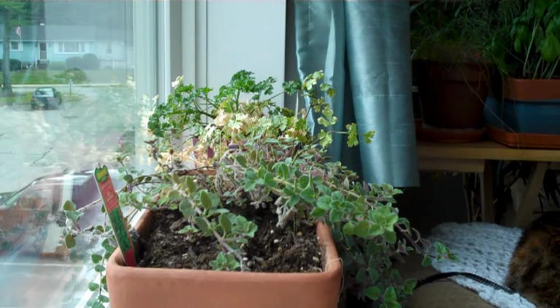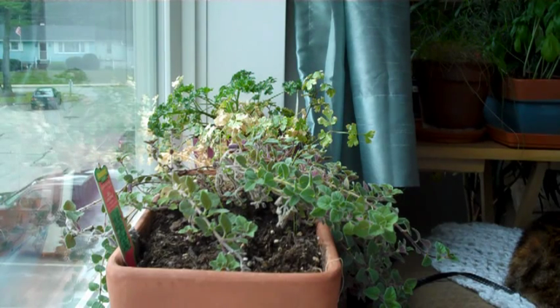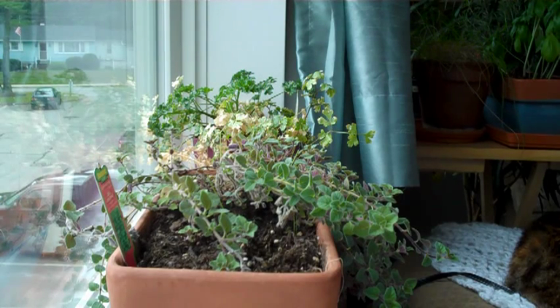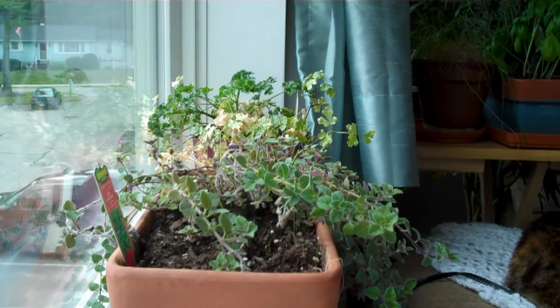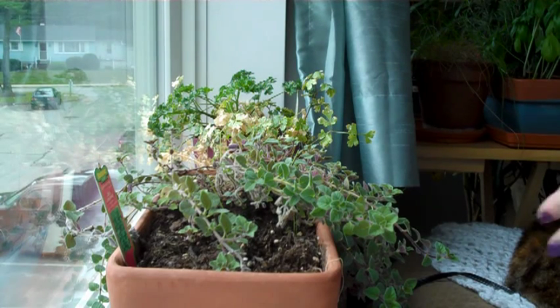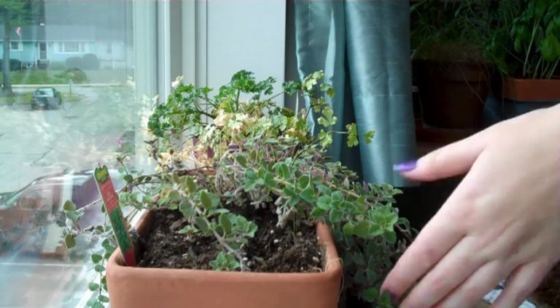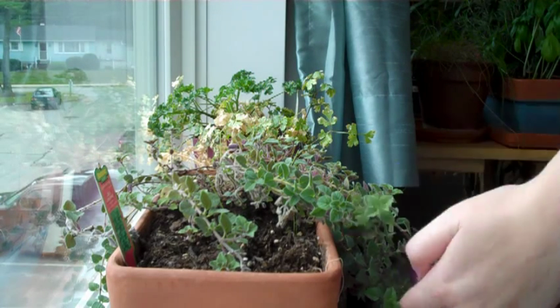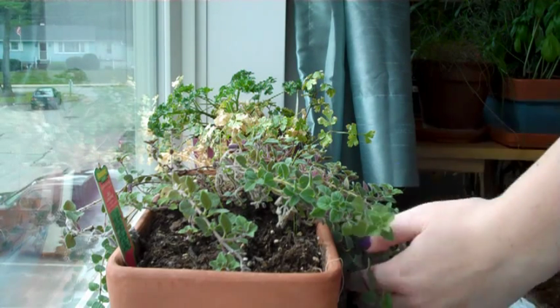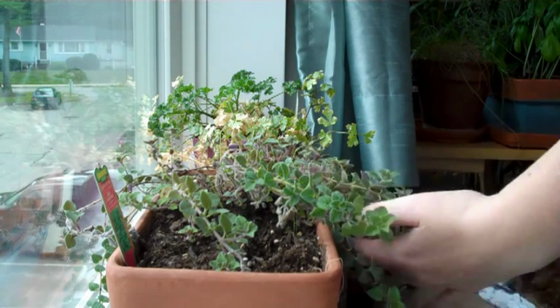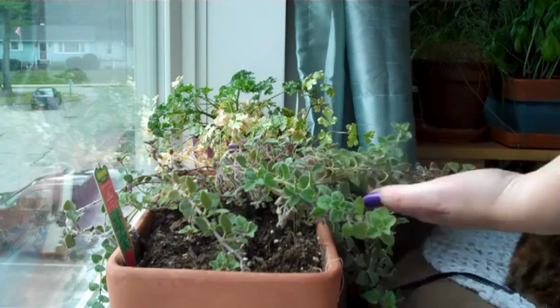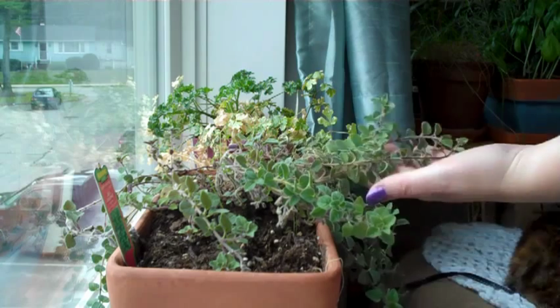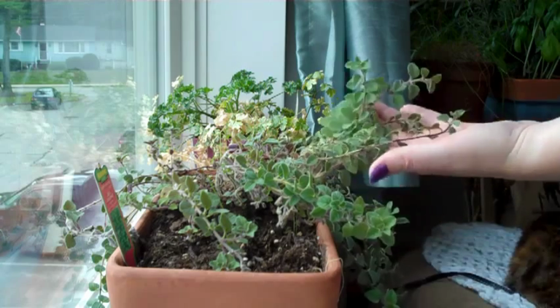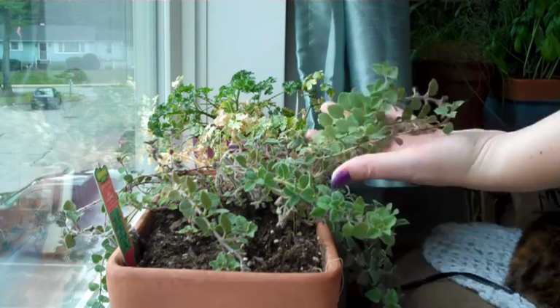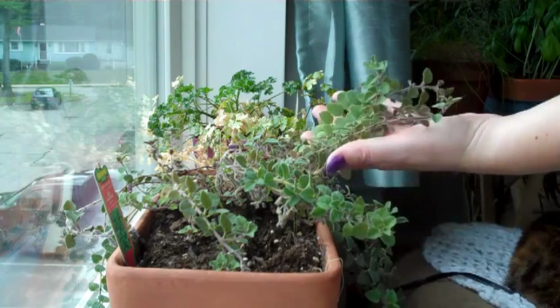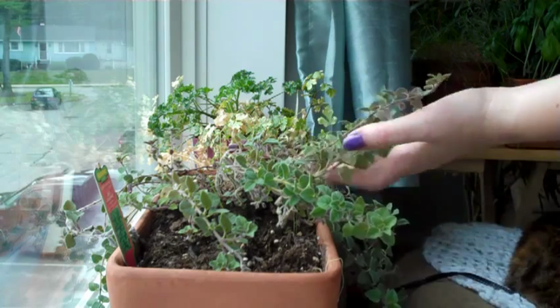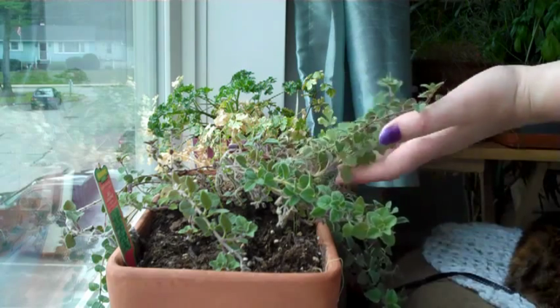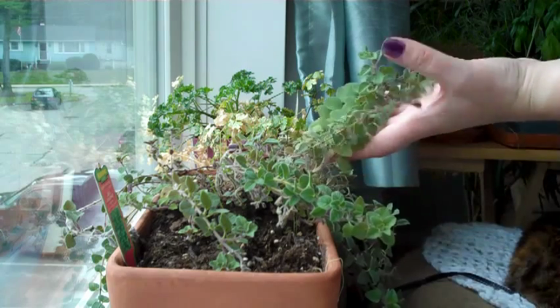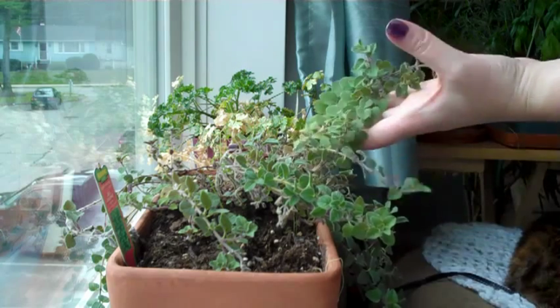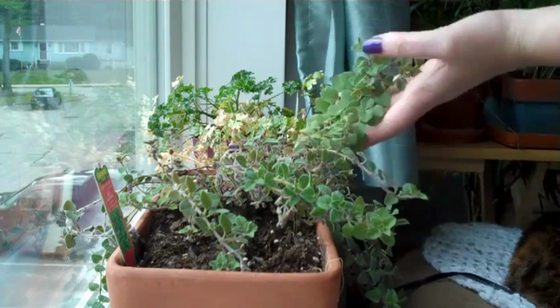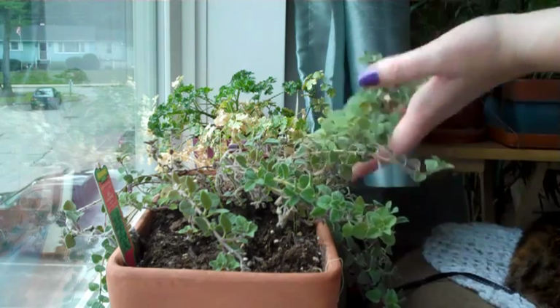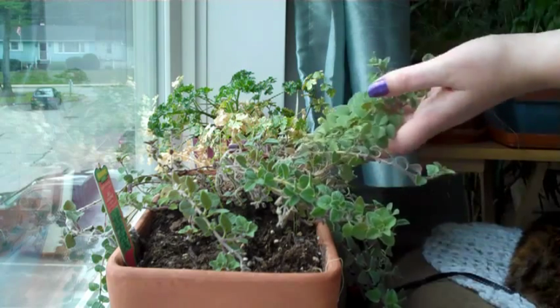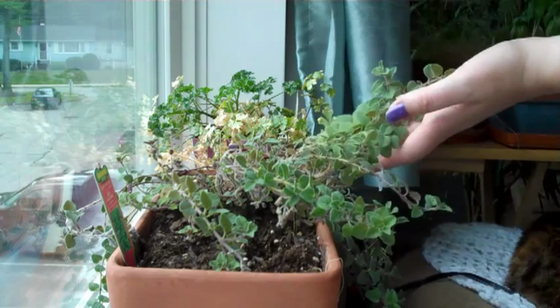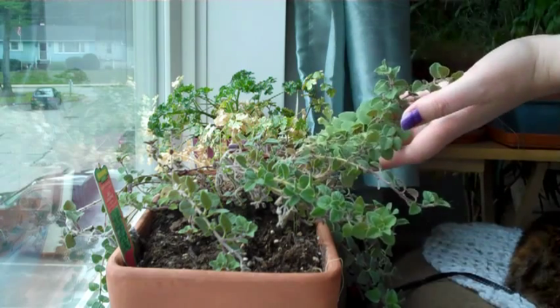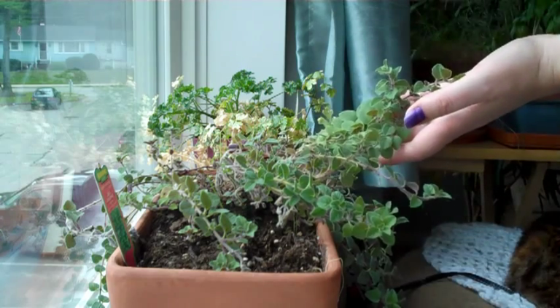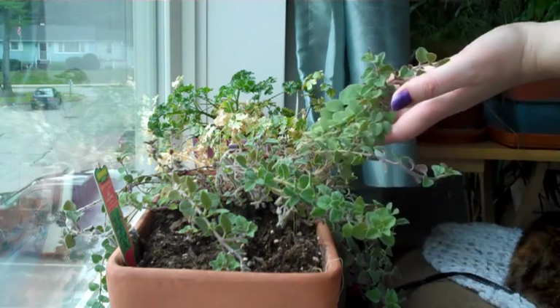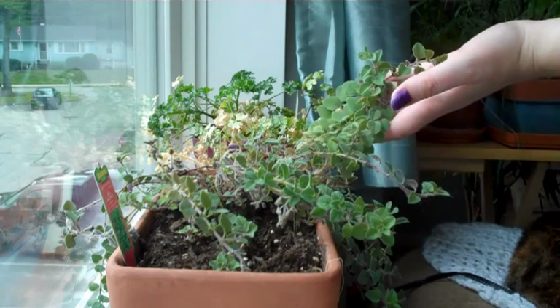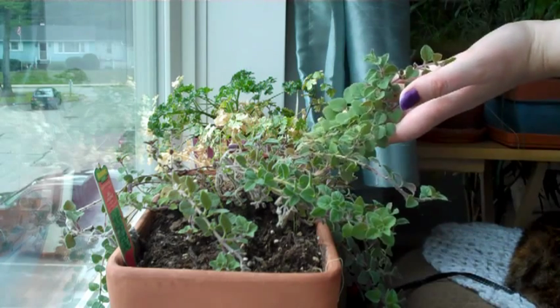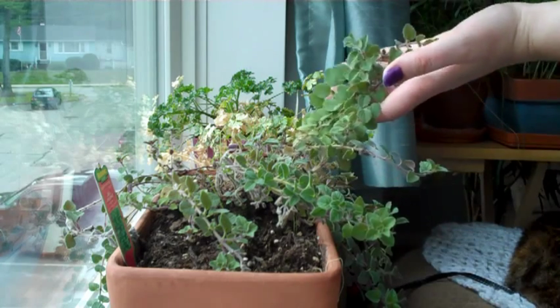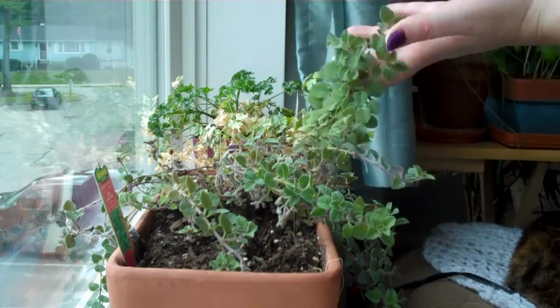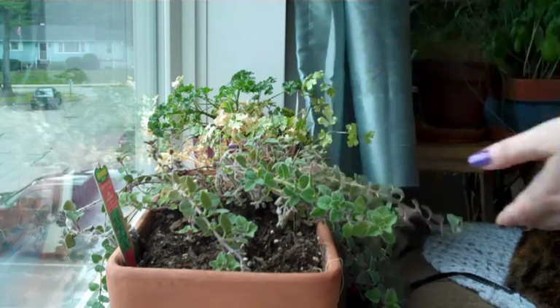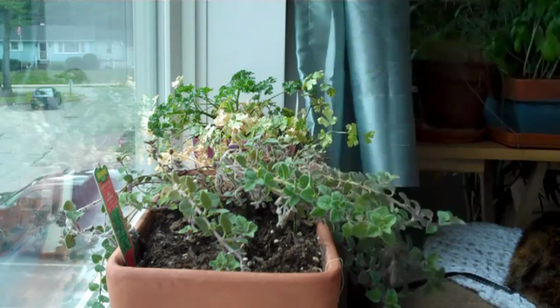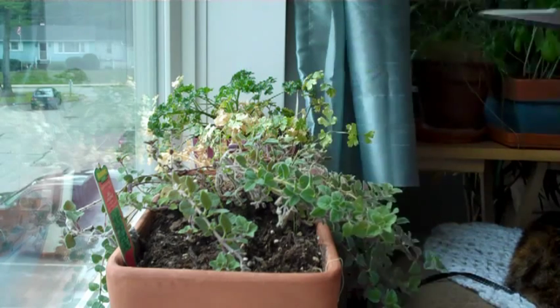This is Greek oregano. It's sweeter than regular oregano, and this is how I harvest it.